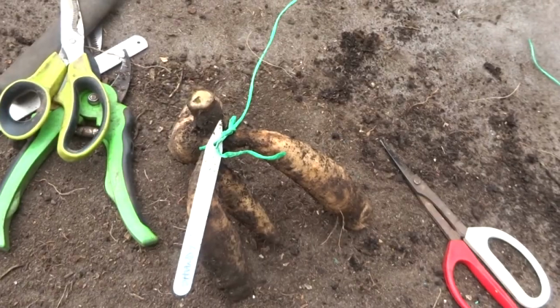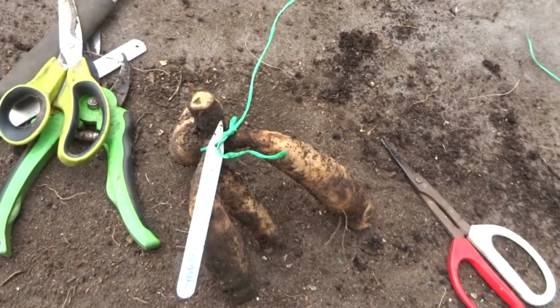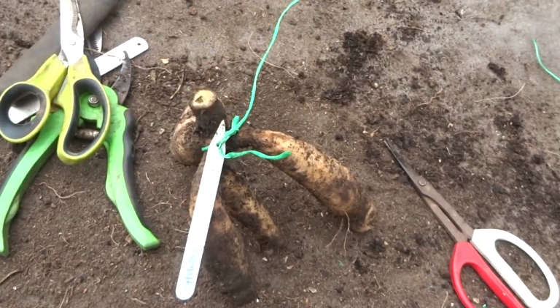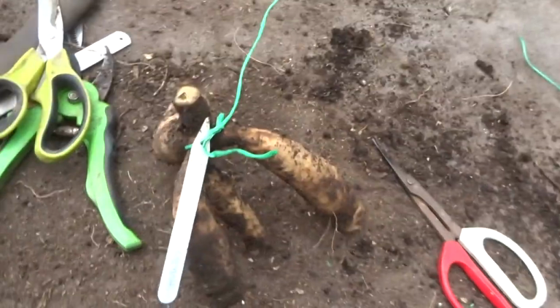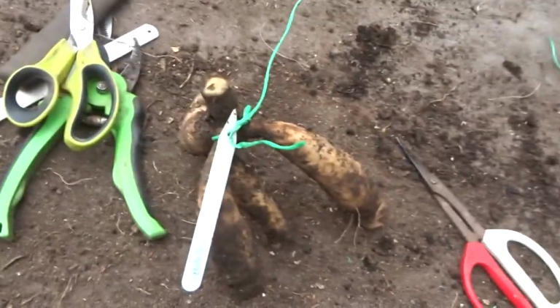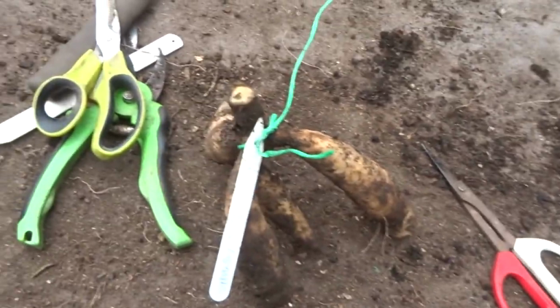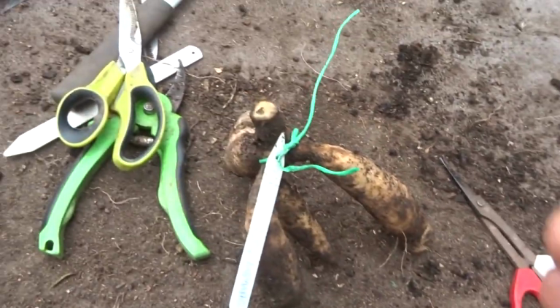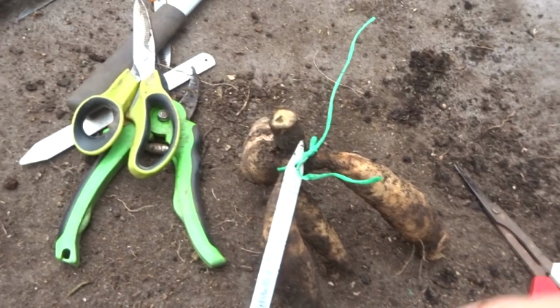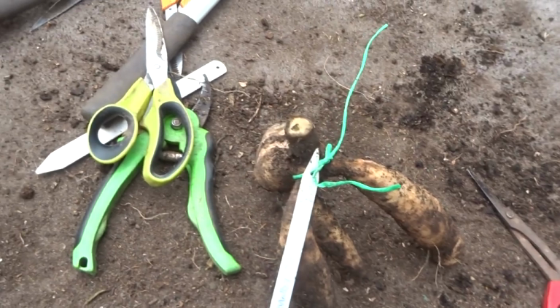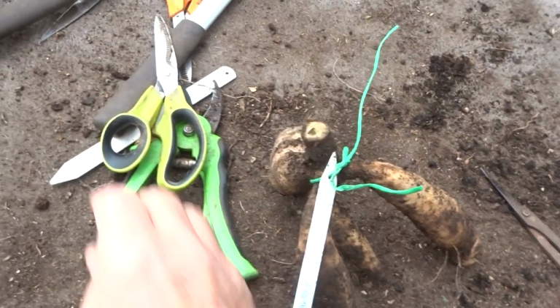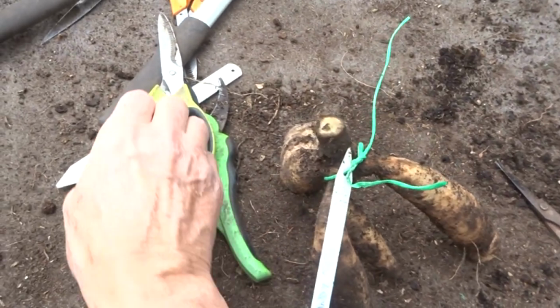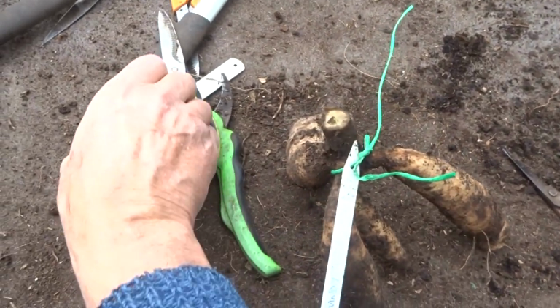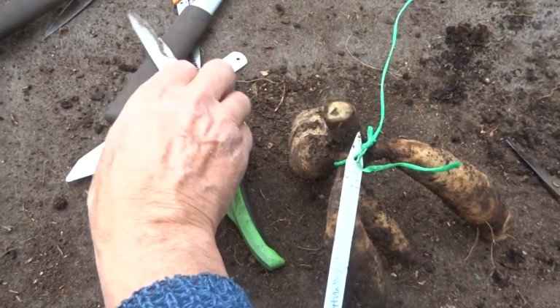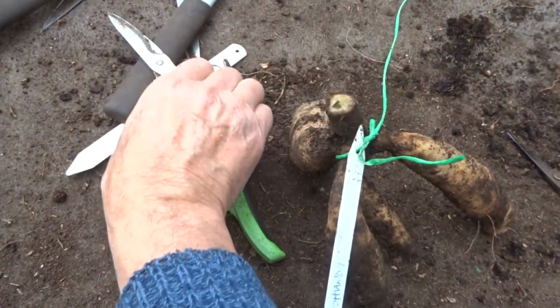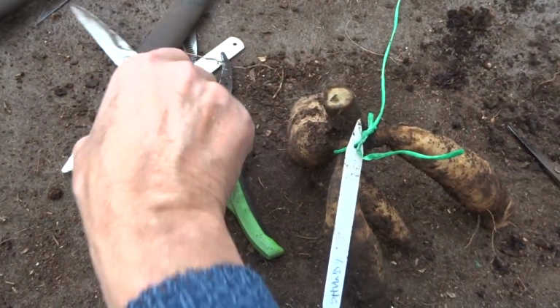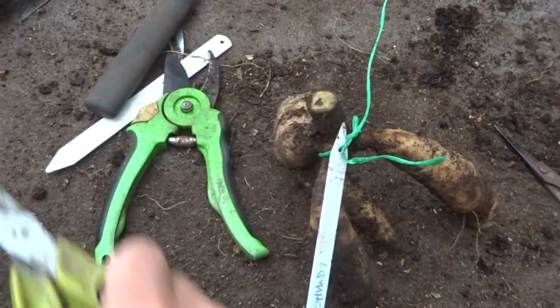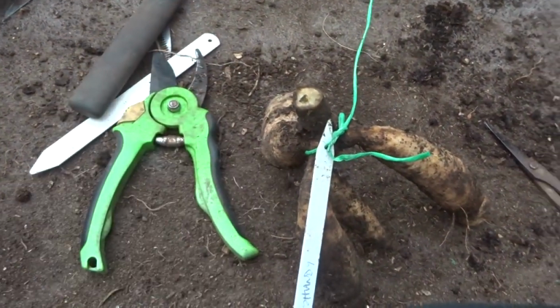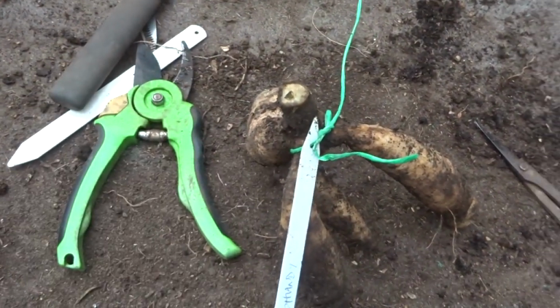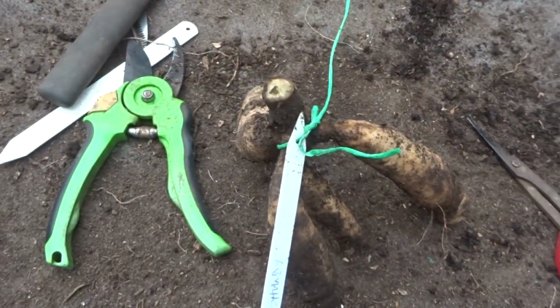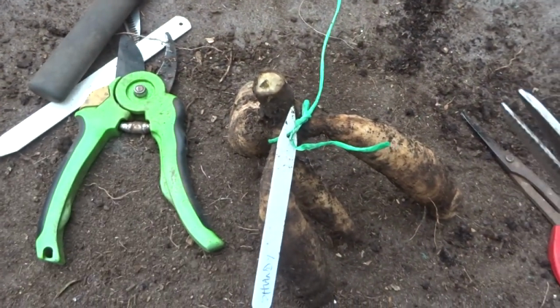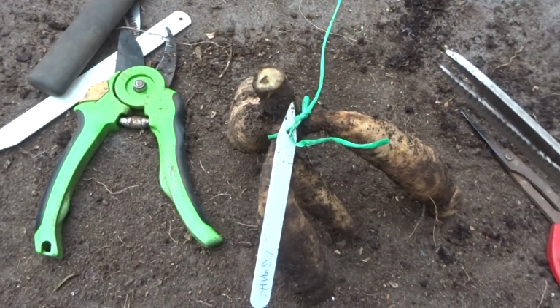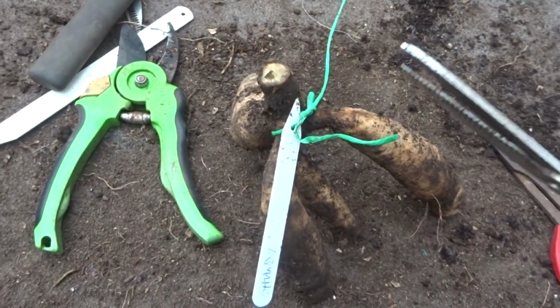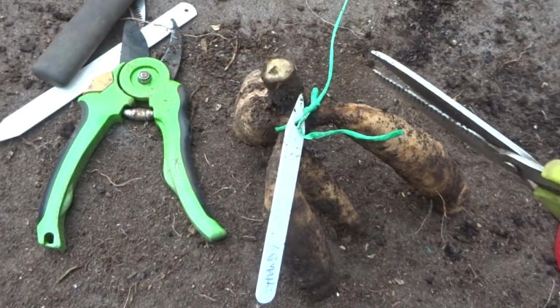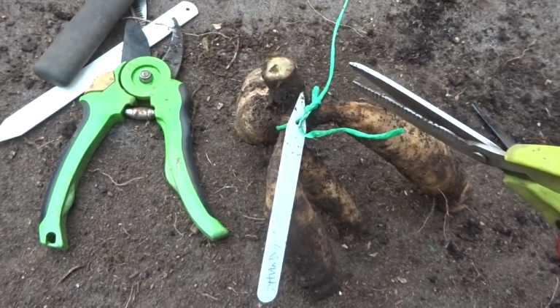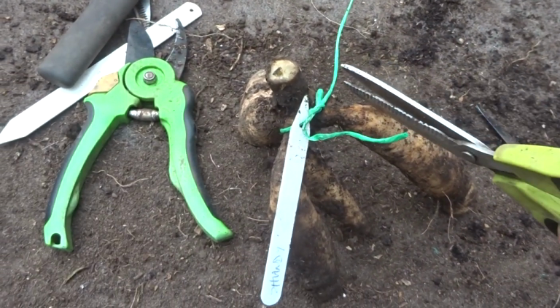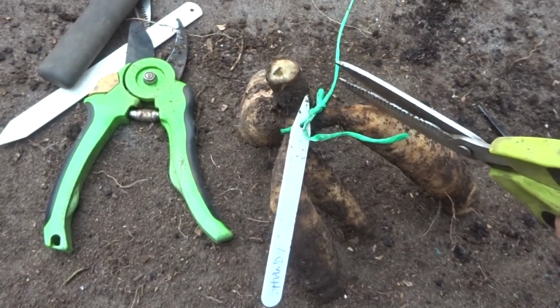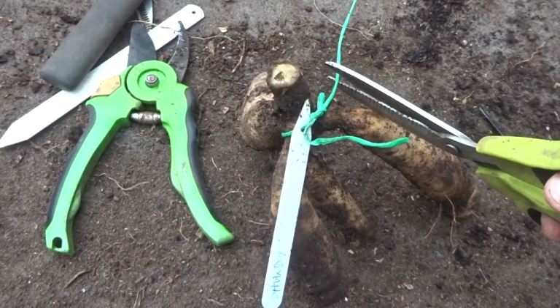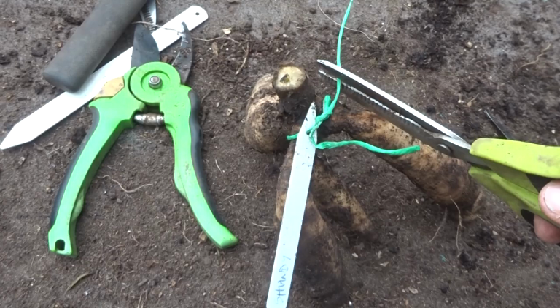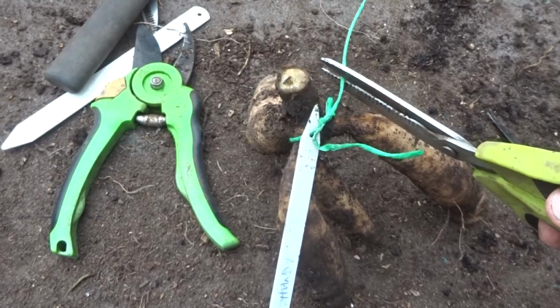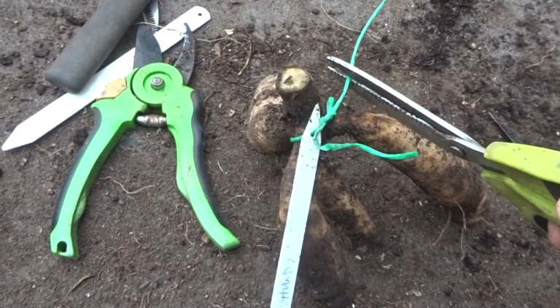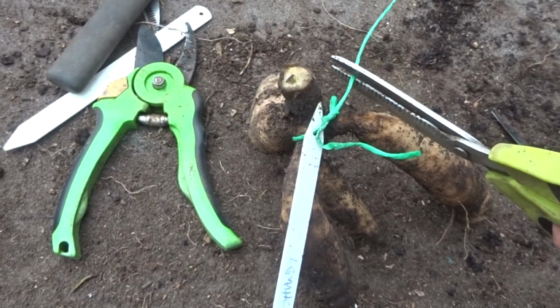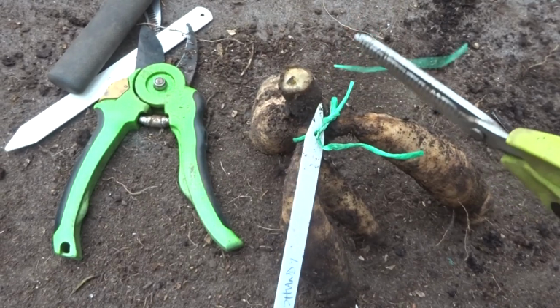And that one's ready for storage. I've attached the label — I like to use polypropylene string for this purpose because it doesn't disintegrate.